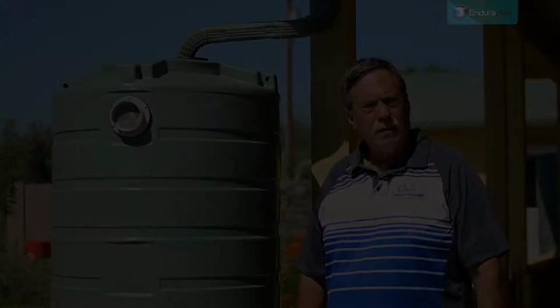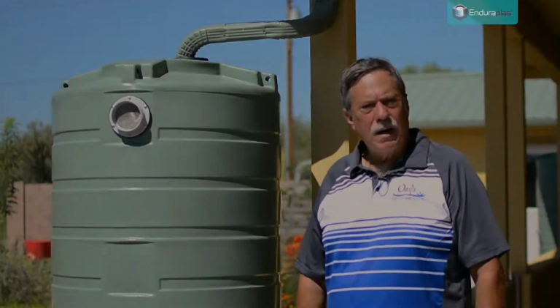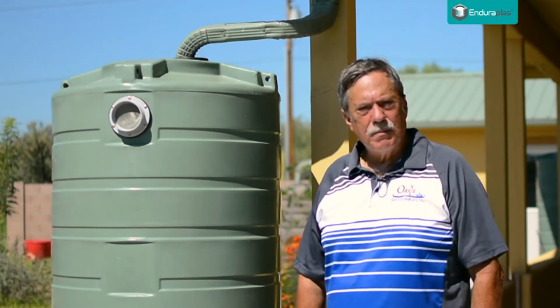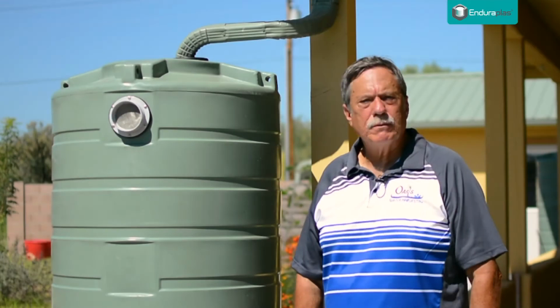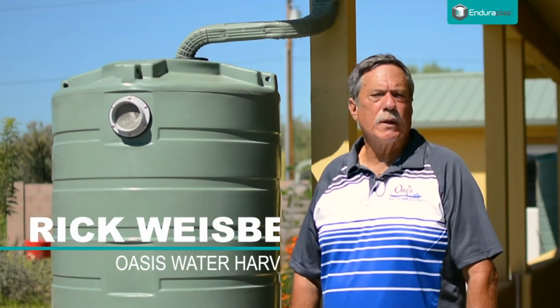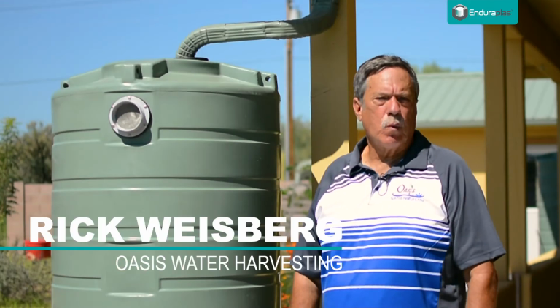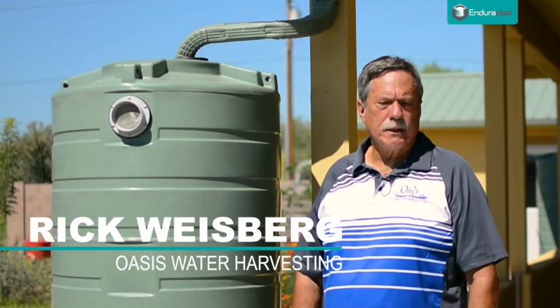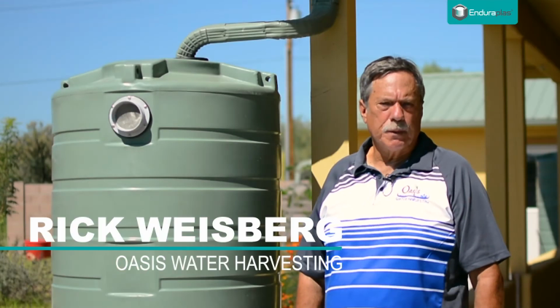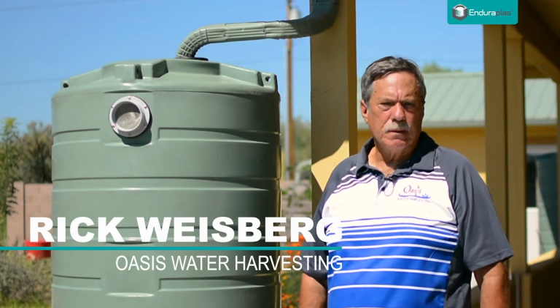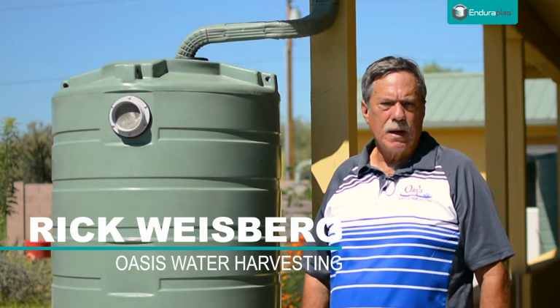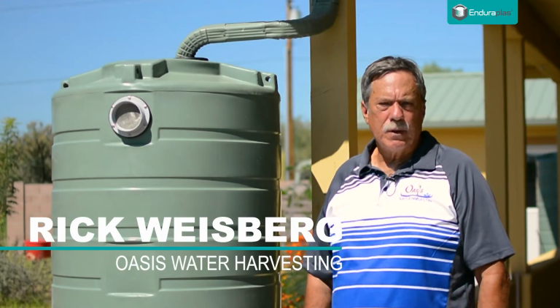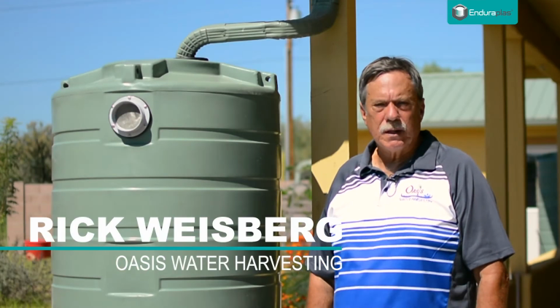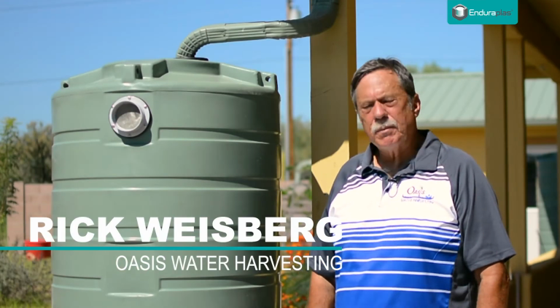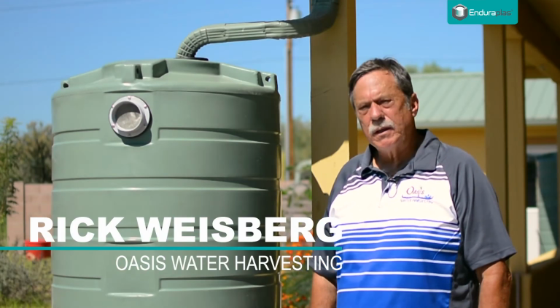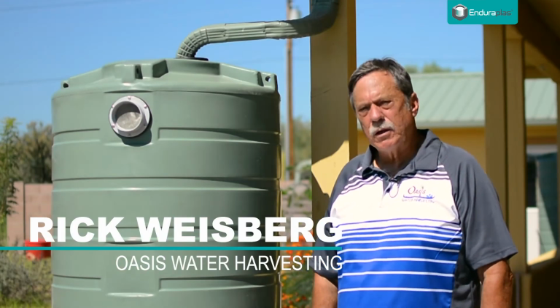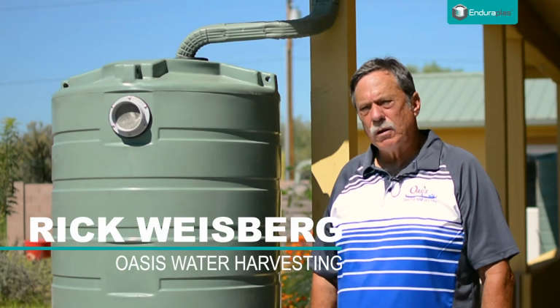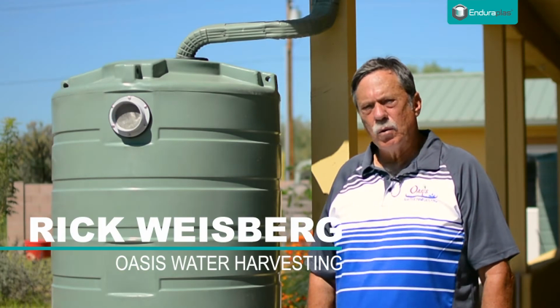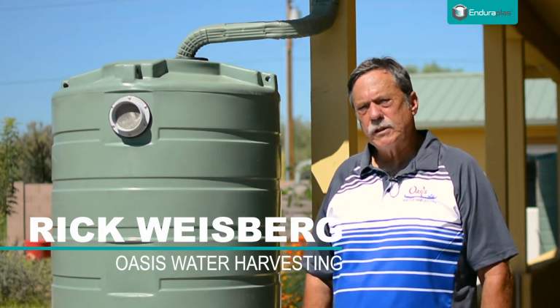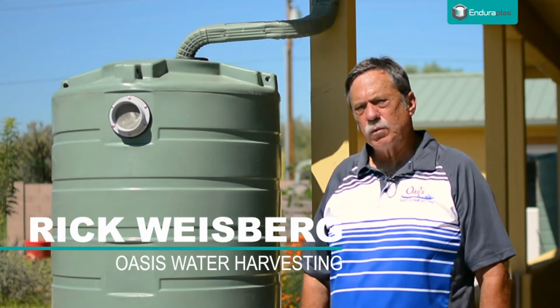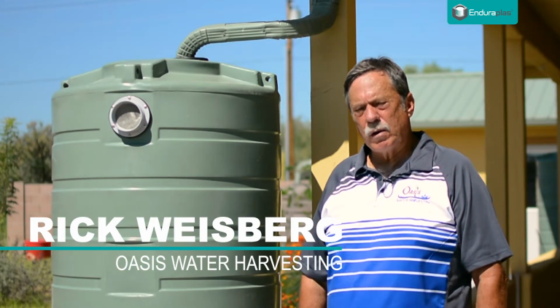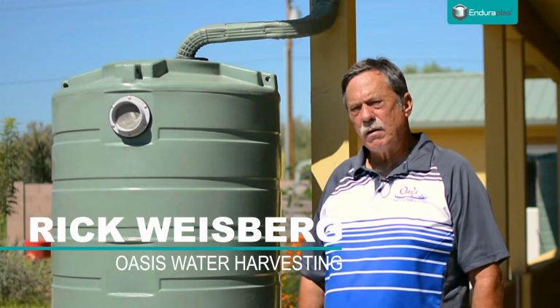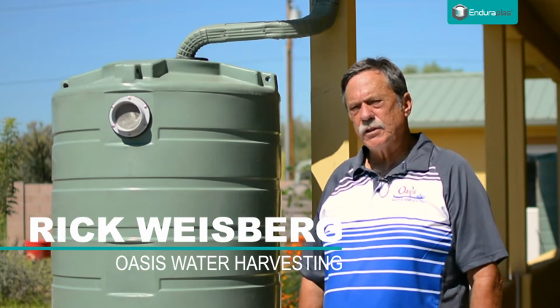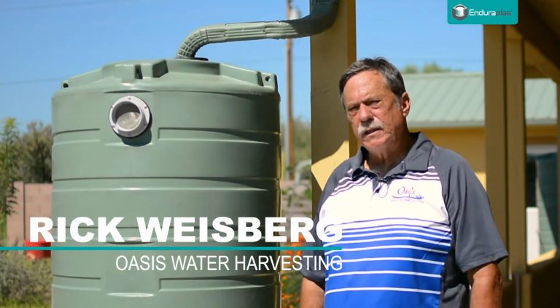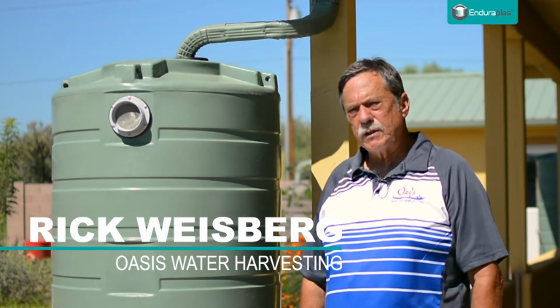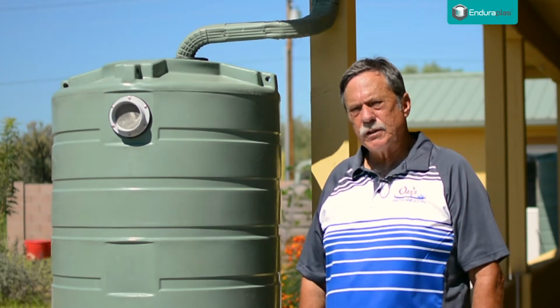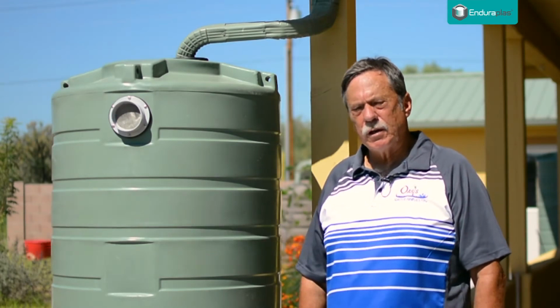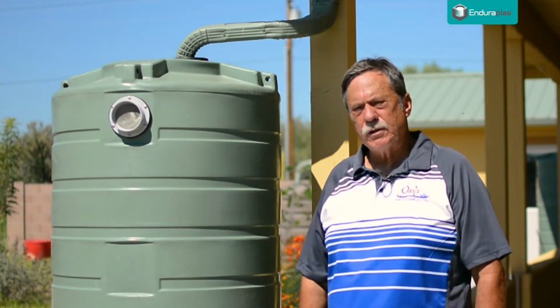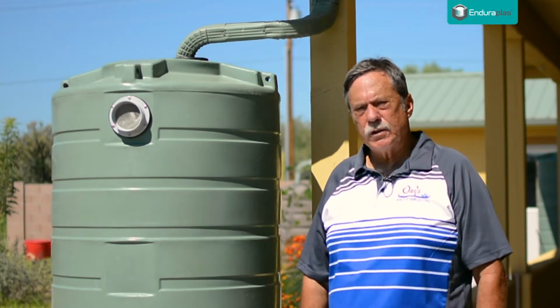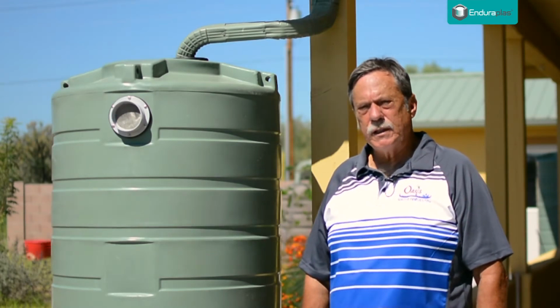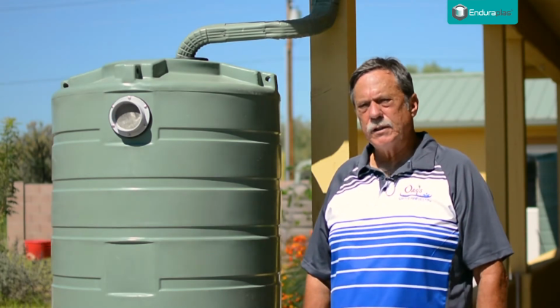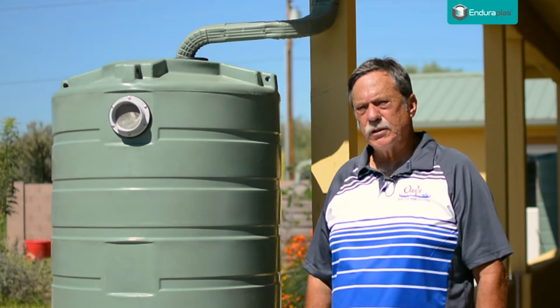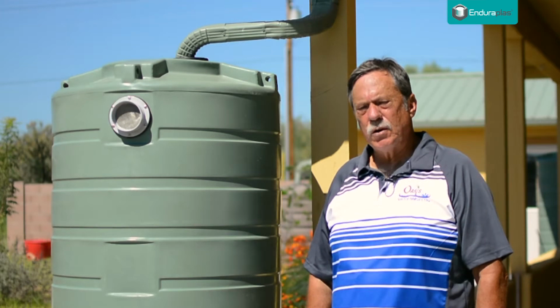My name is Rick Weisberg. I'm with a company called Oasis Water Harvesting, which I started 13 years ago.